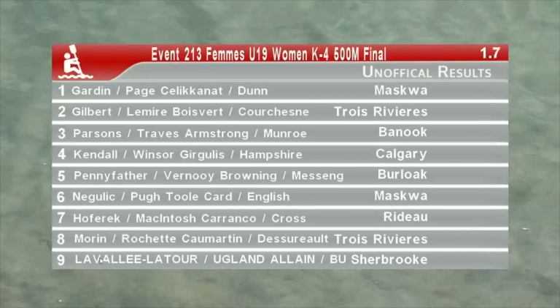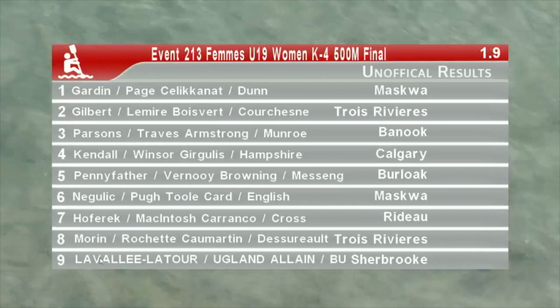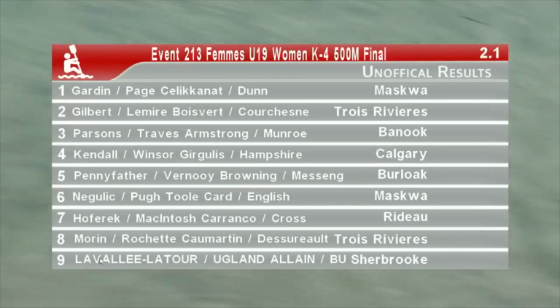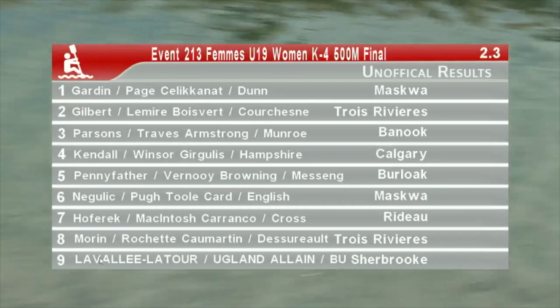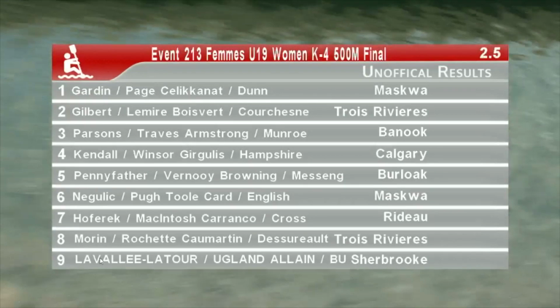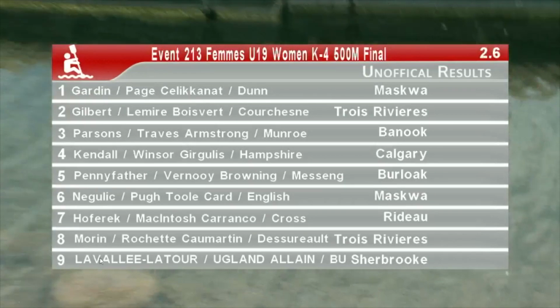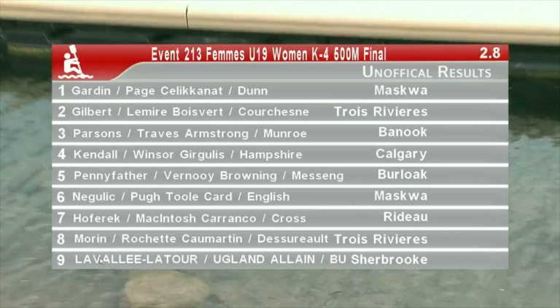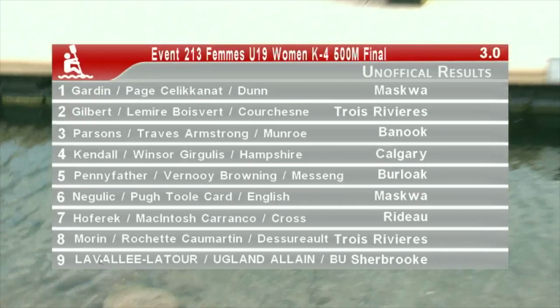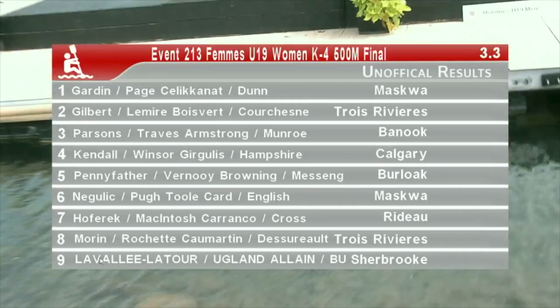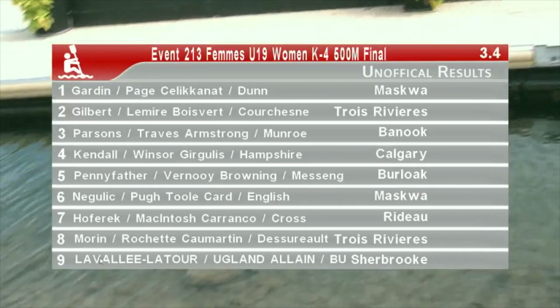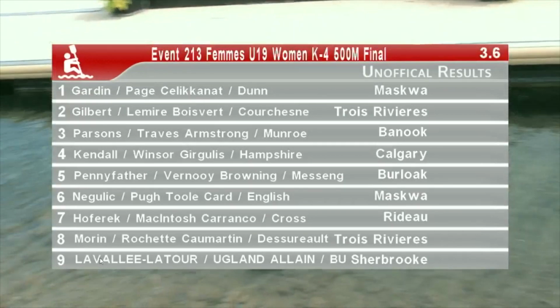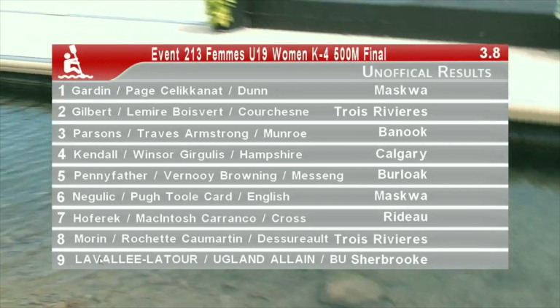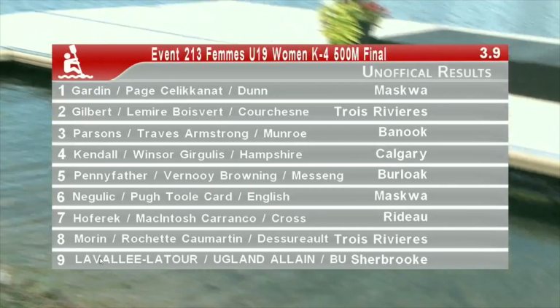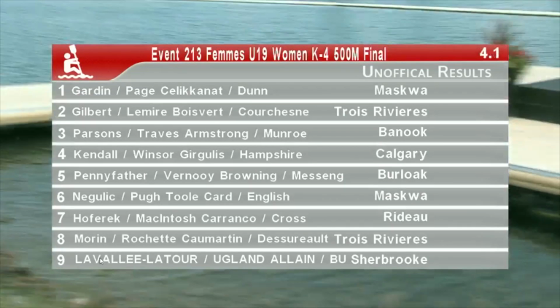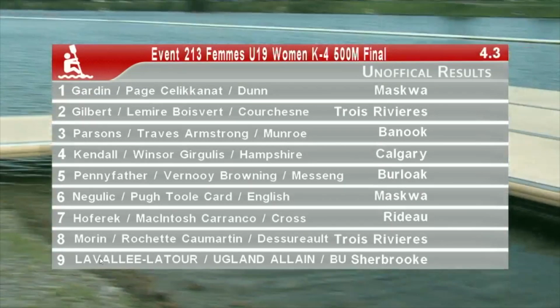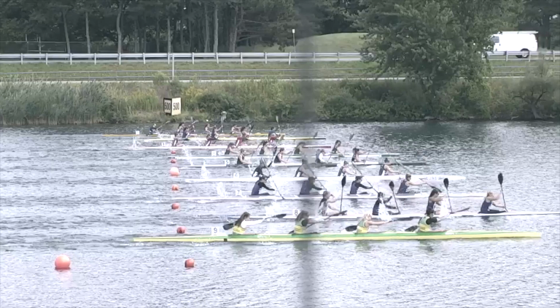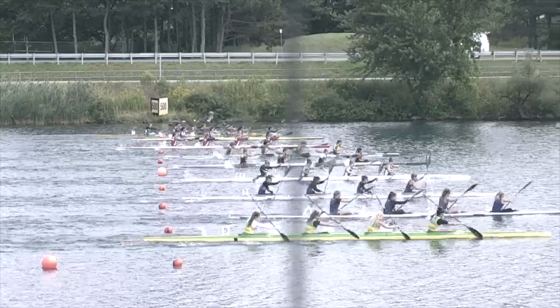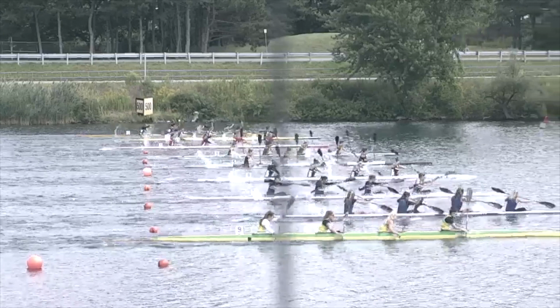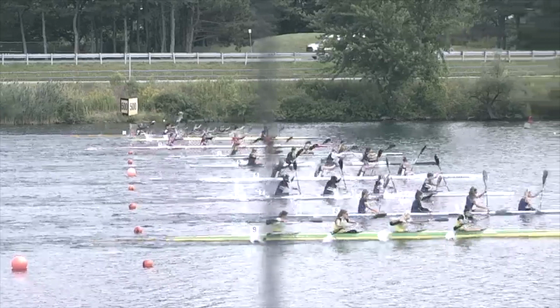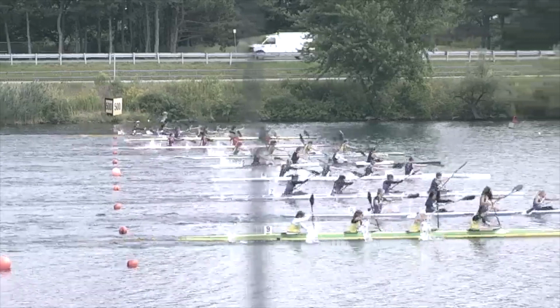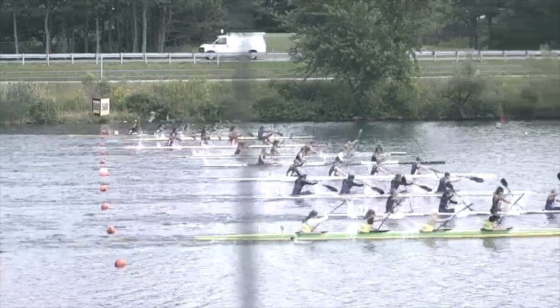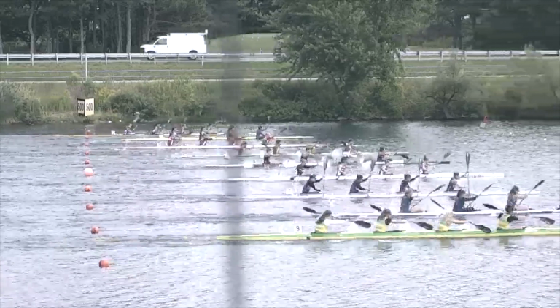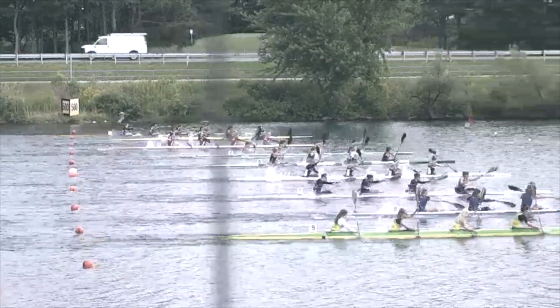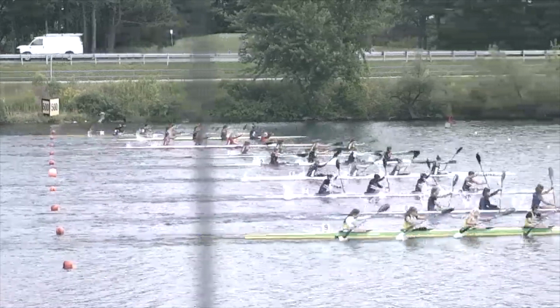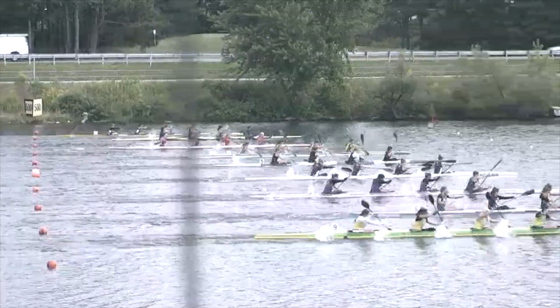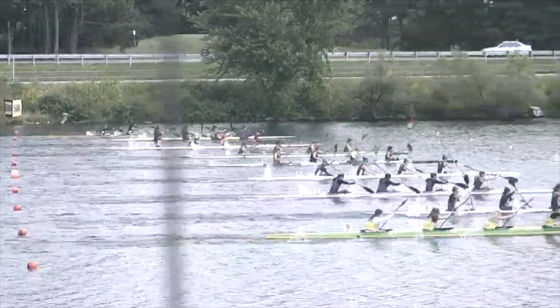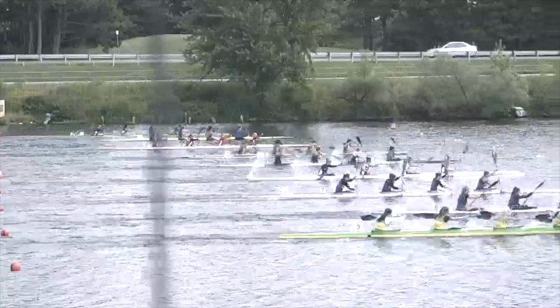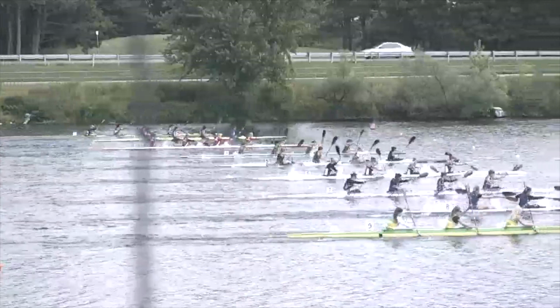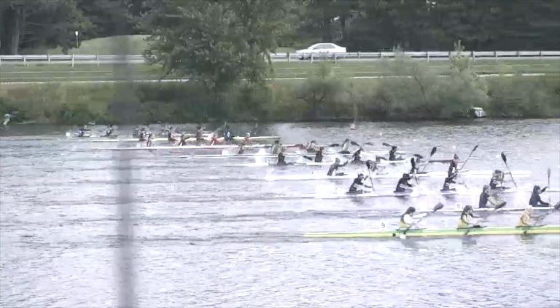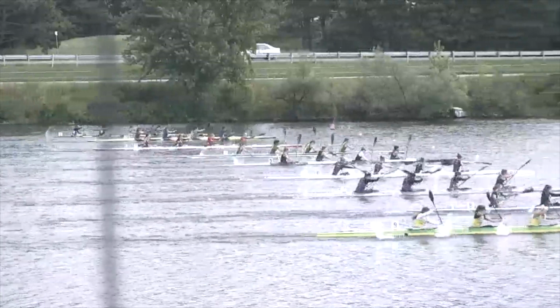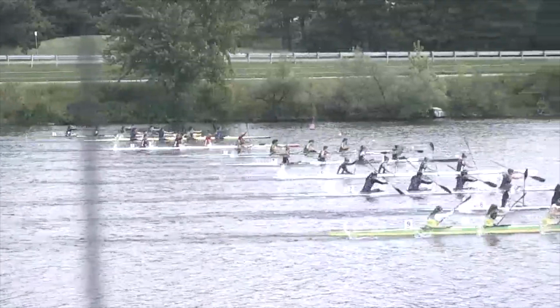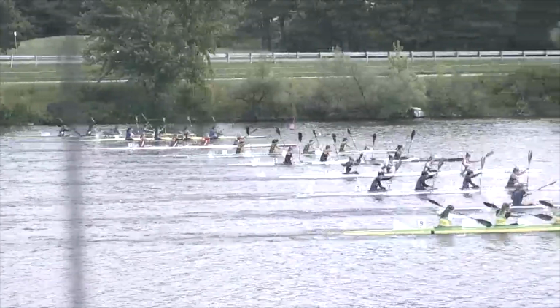In lane six: Card, English, Nugulik, and Tool. In lane seven...